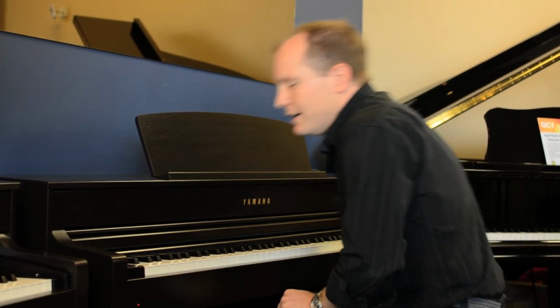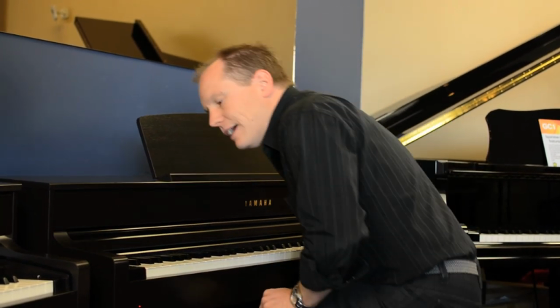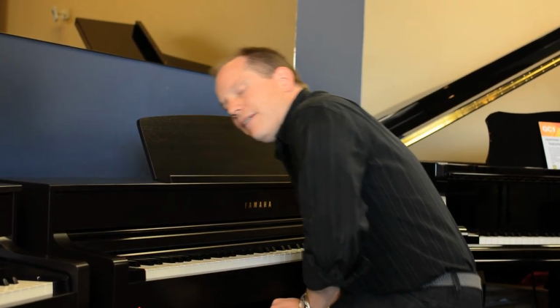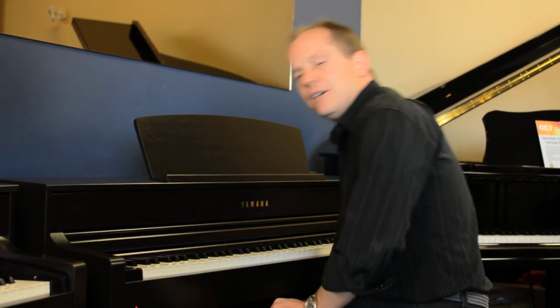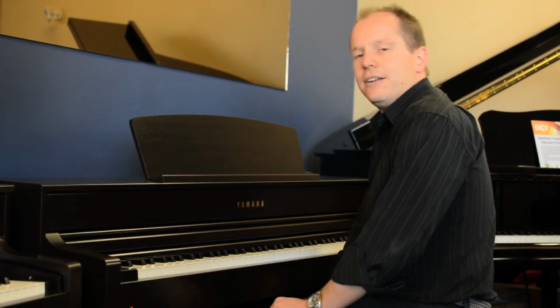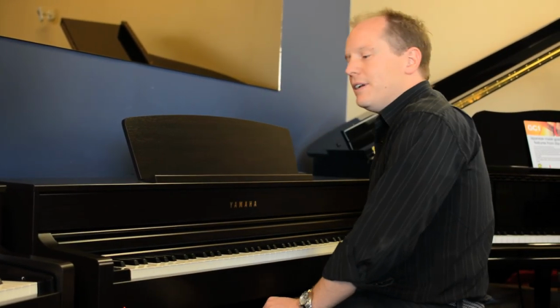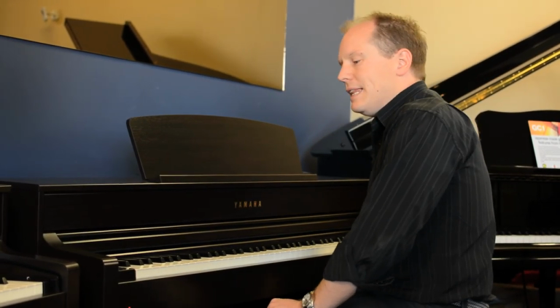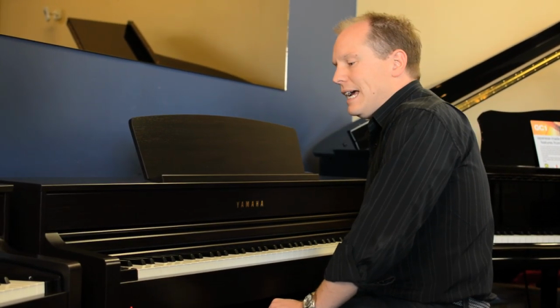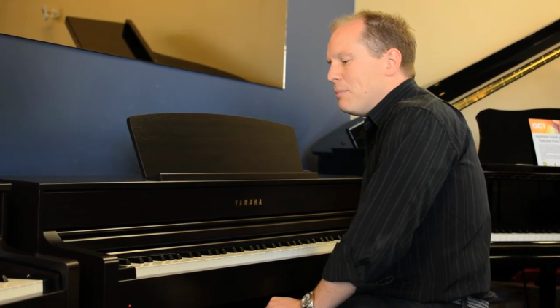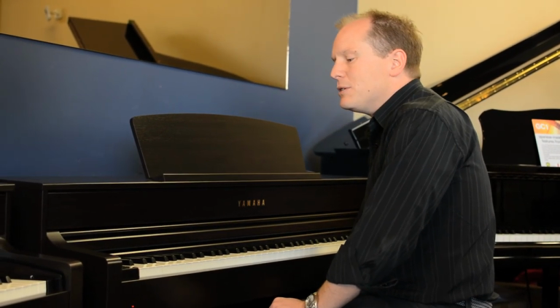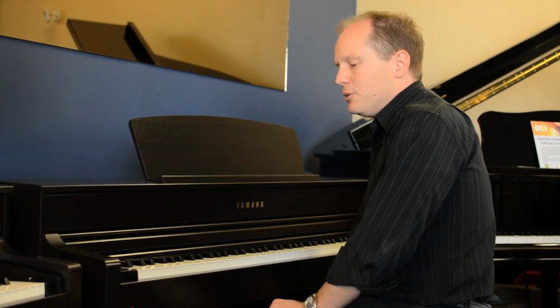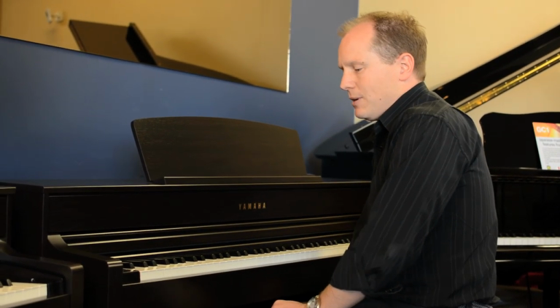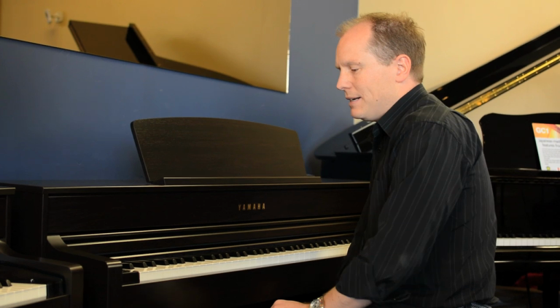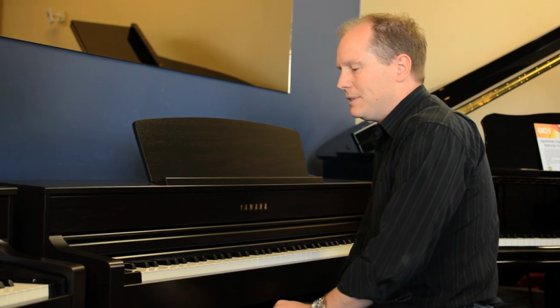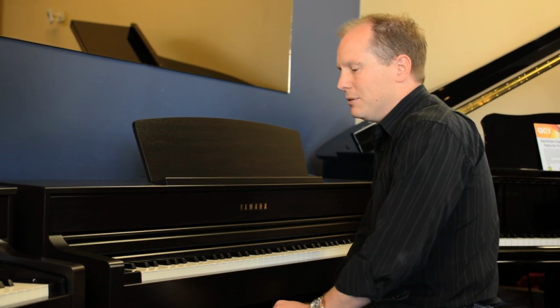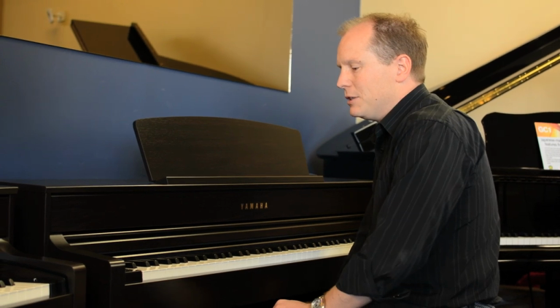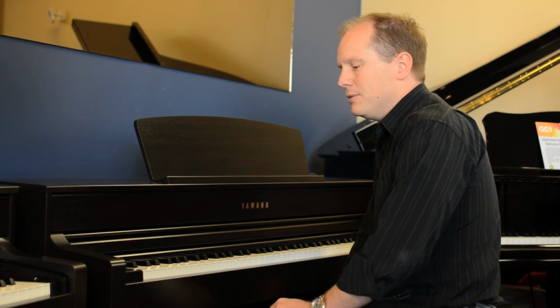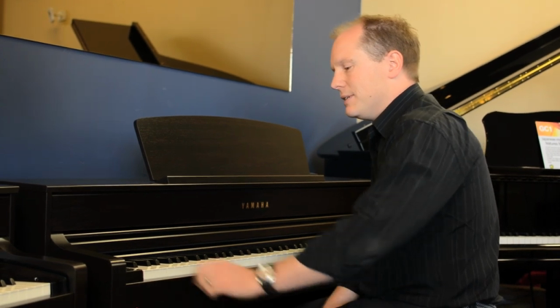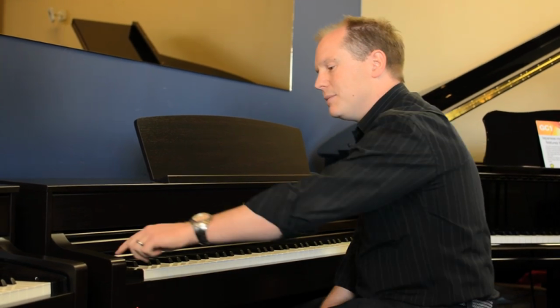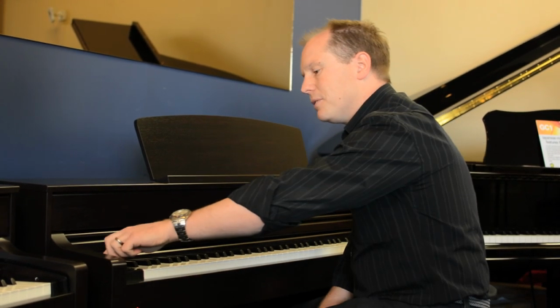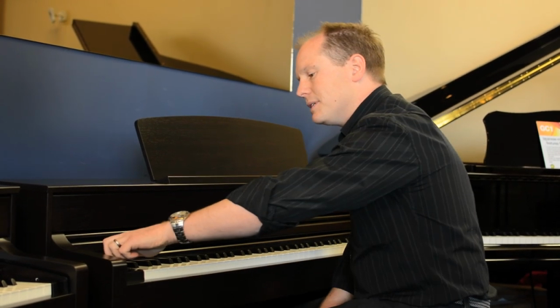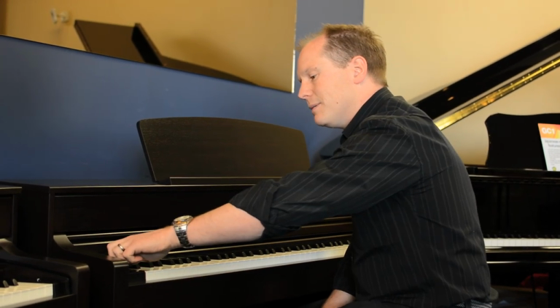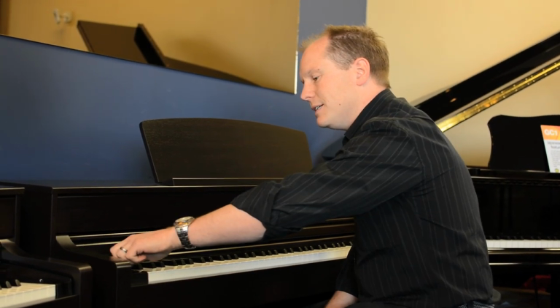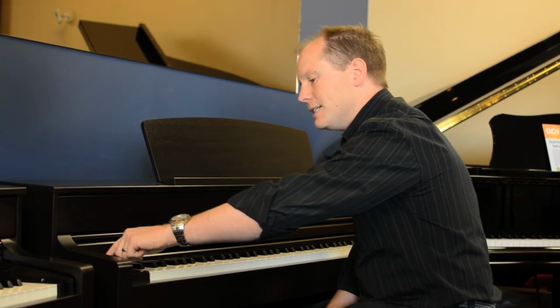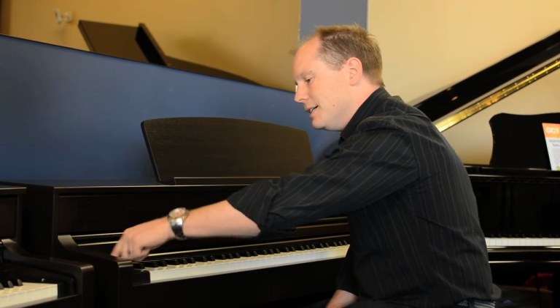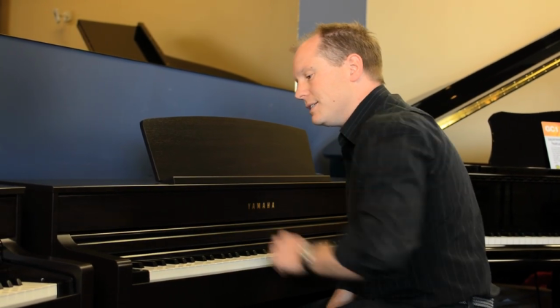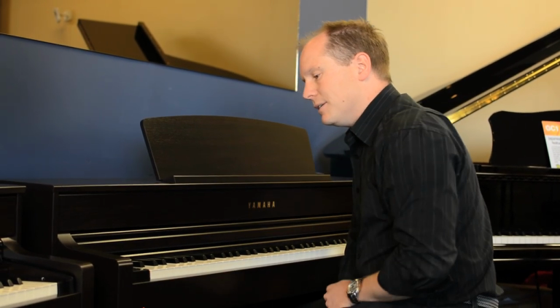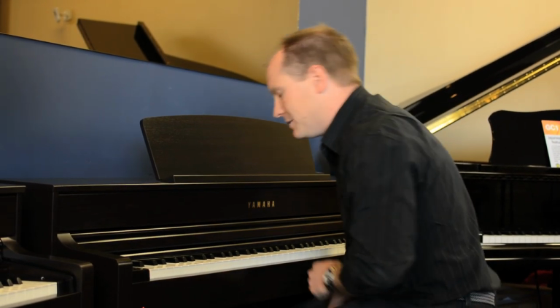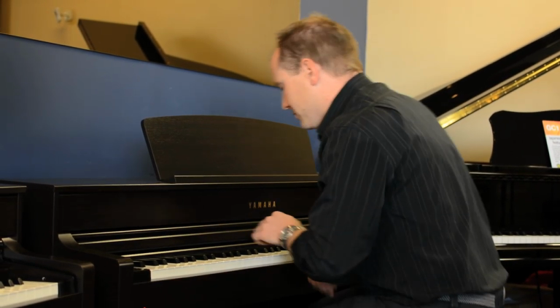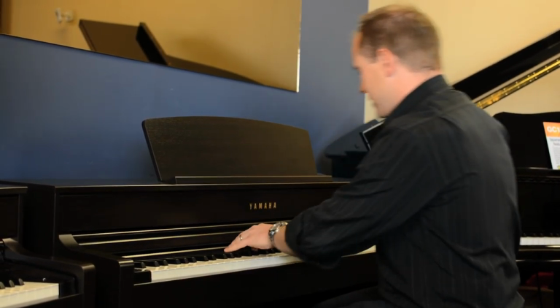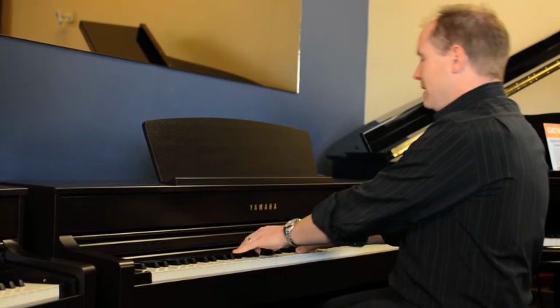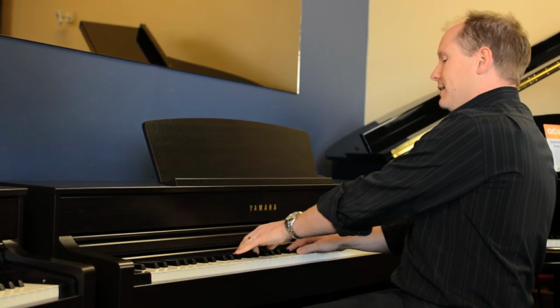They've also added a Boesendorfer Grand sample, which we've never seen before on the CLP series. So your Boesendorfer sounds like this.